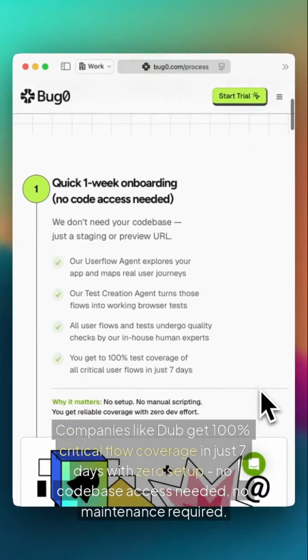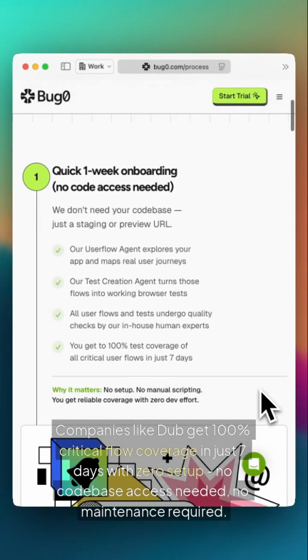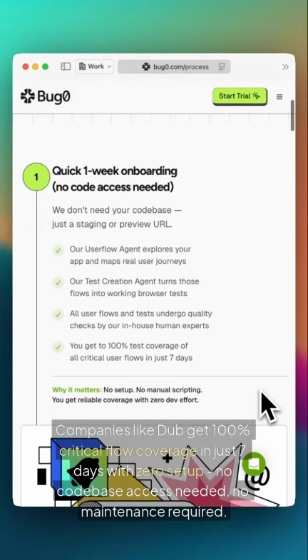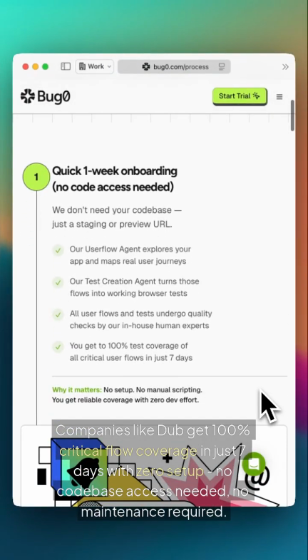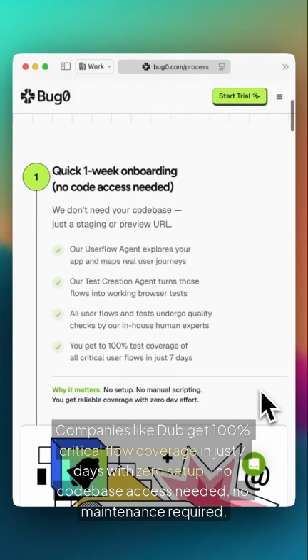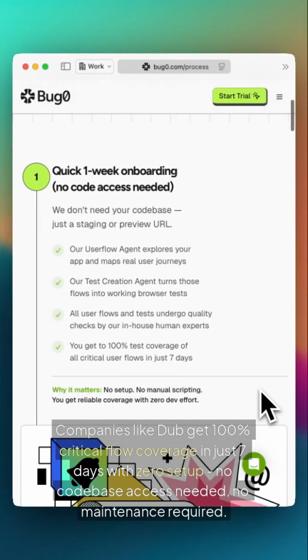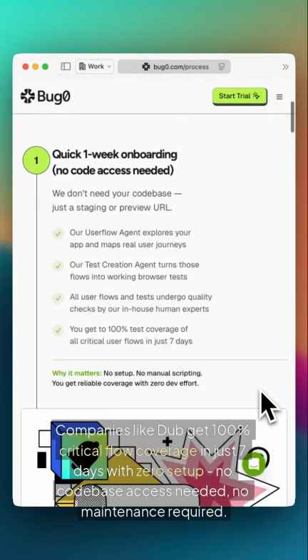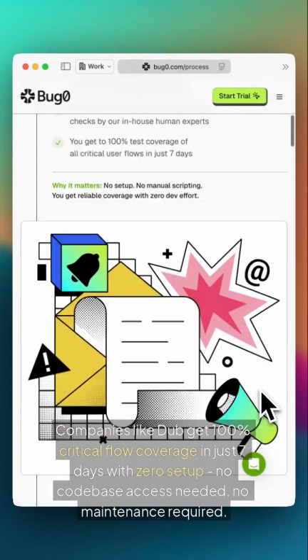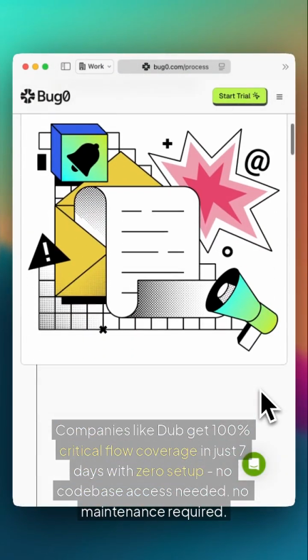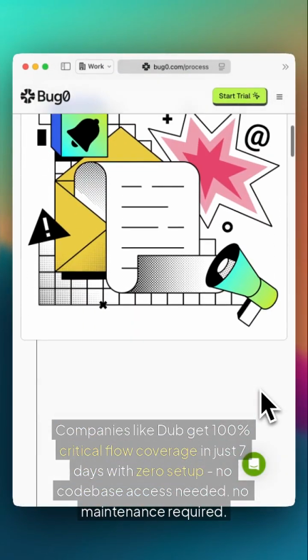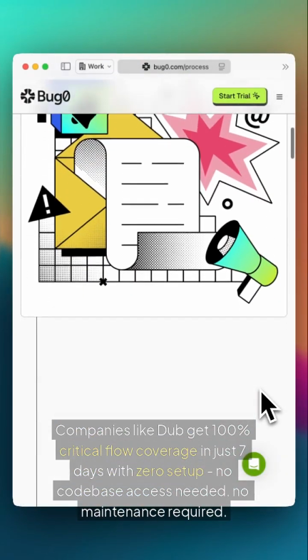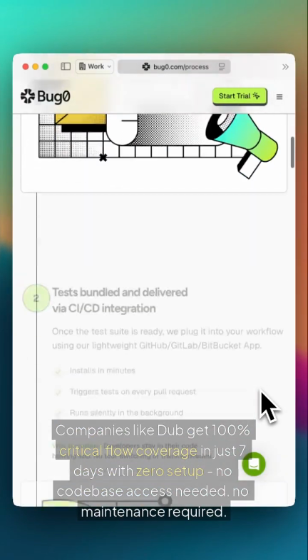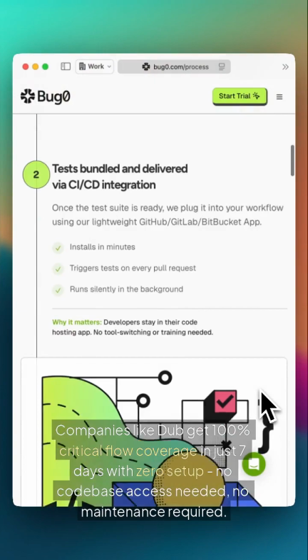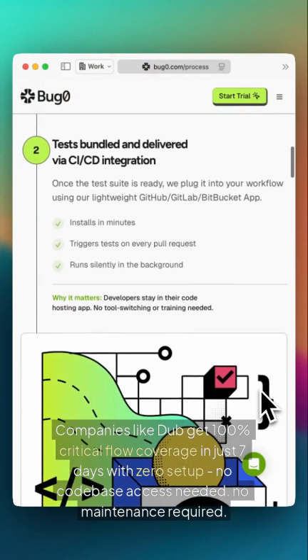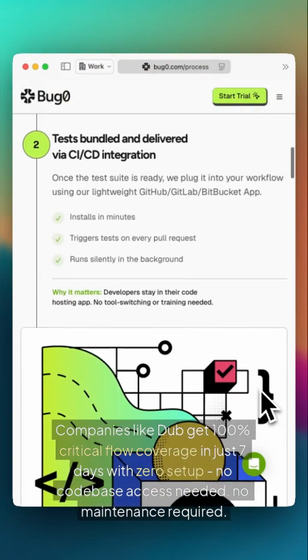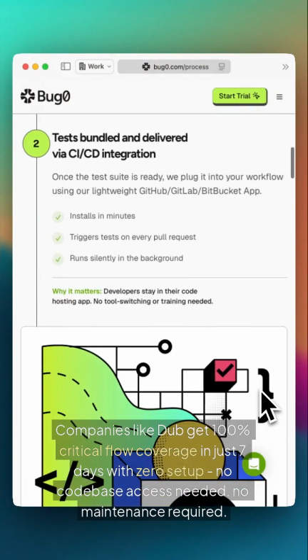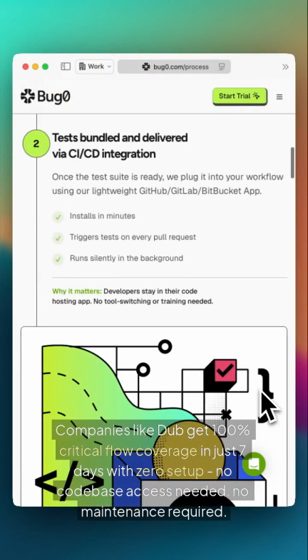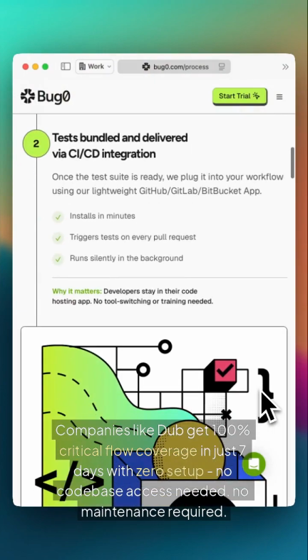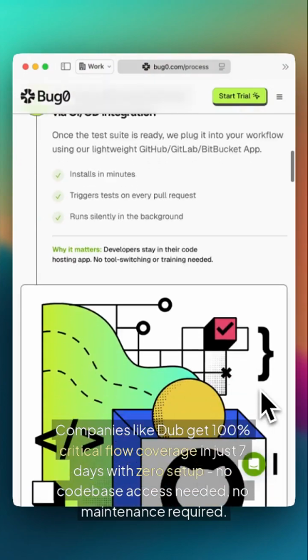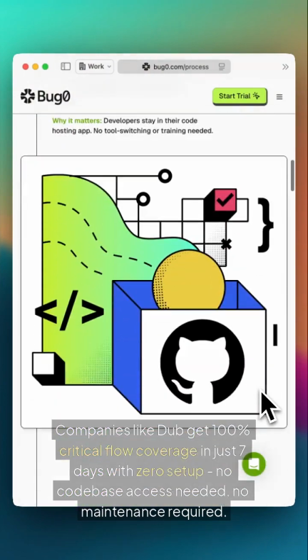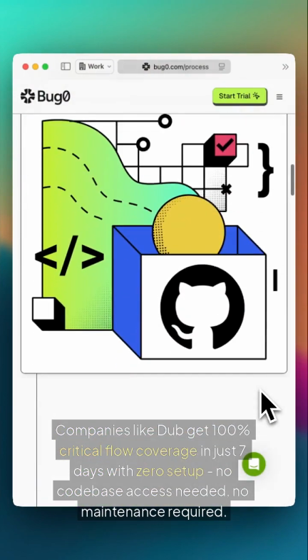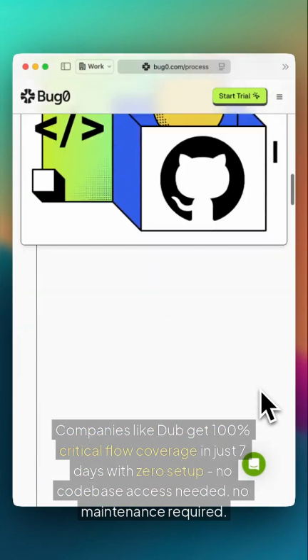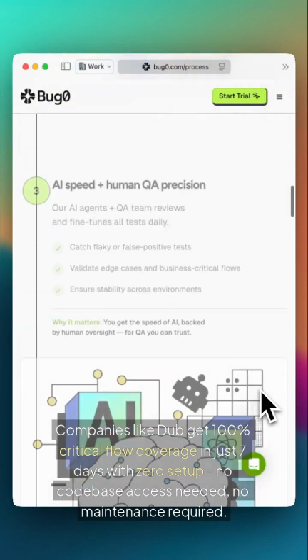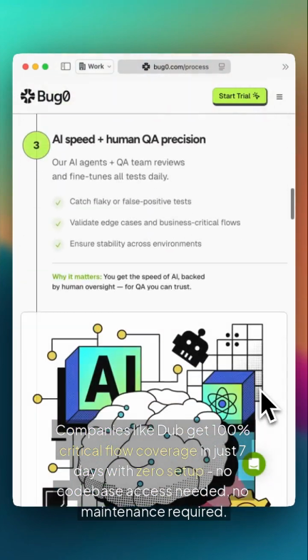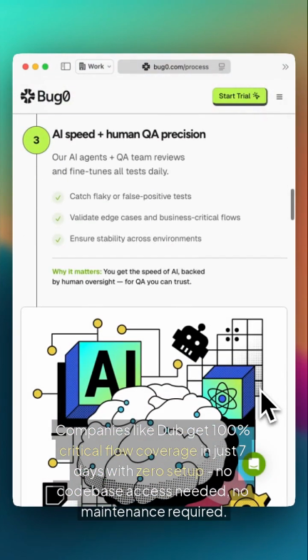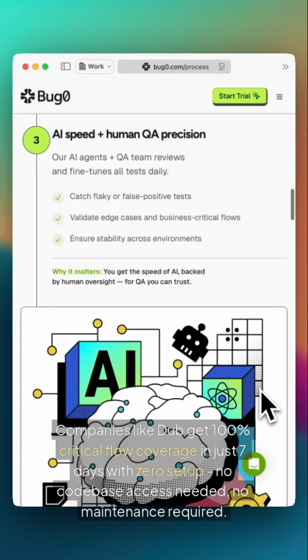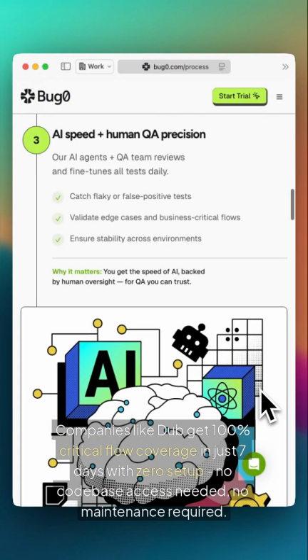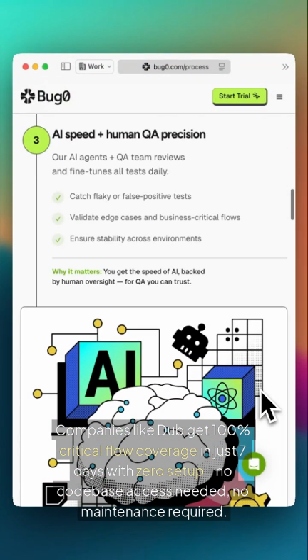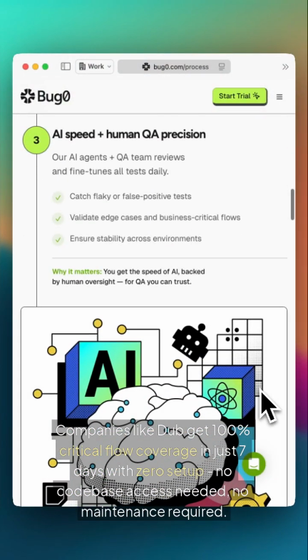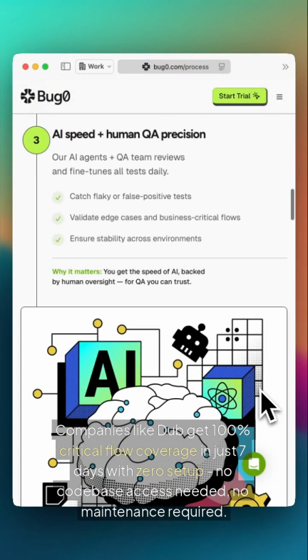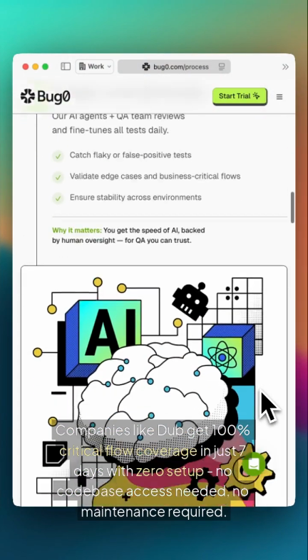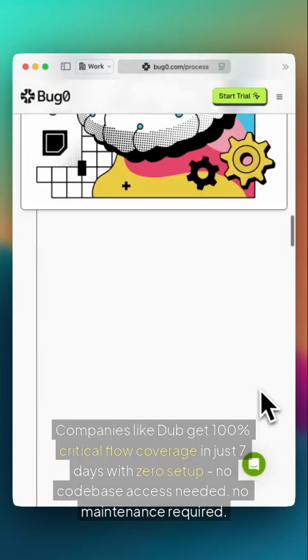Companies like Dubb get 100% critical flow coverage in just 7 days with zero setup. No codebase access needed, no maintenance required.